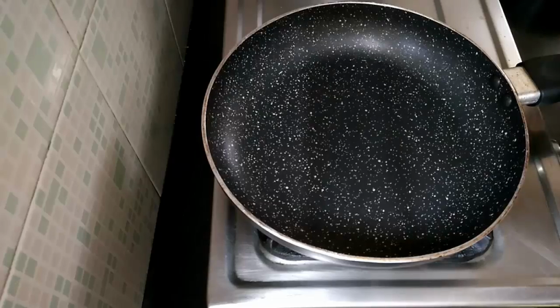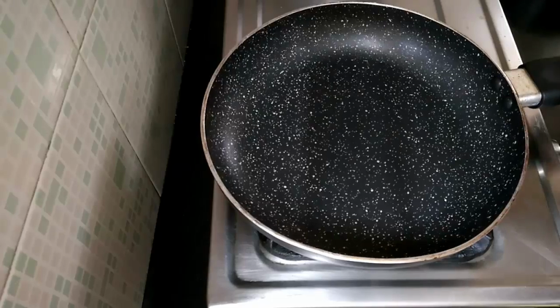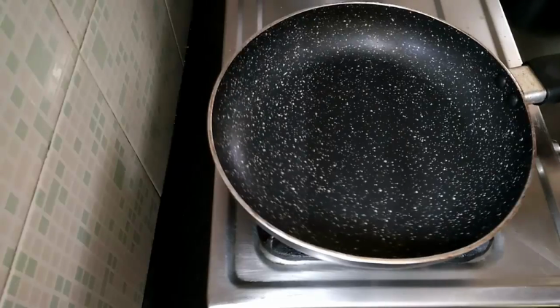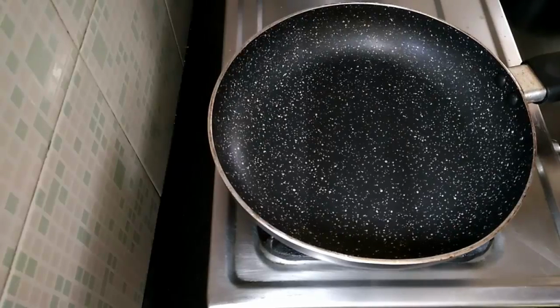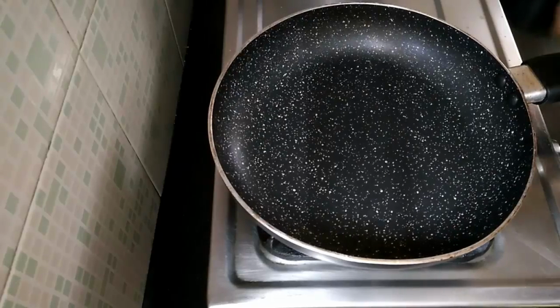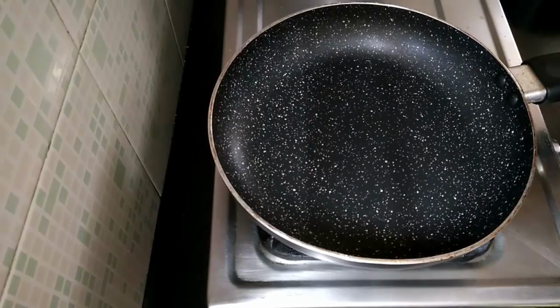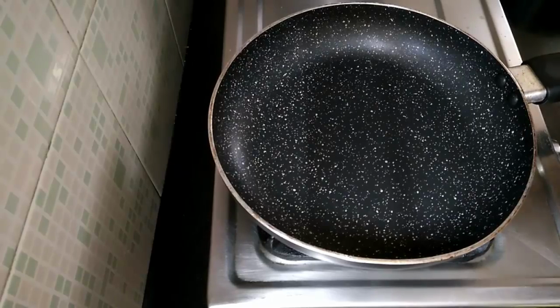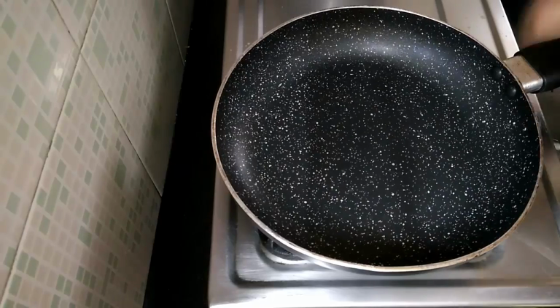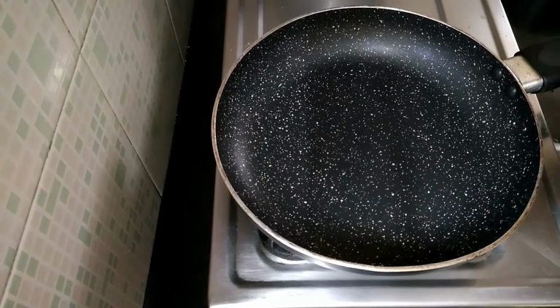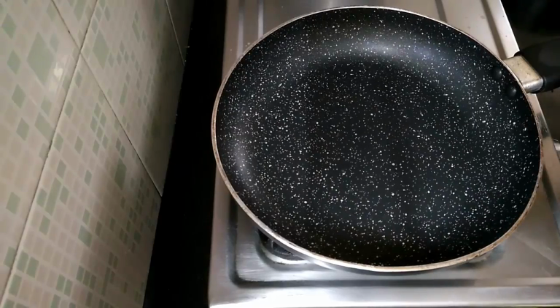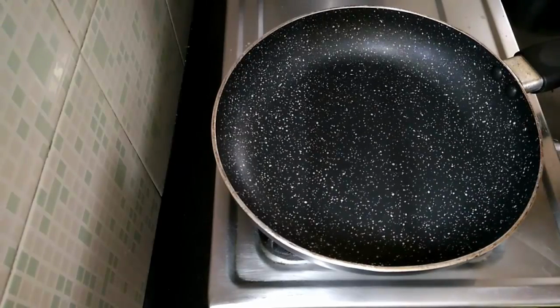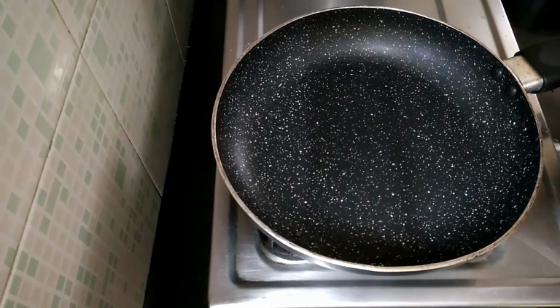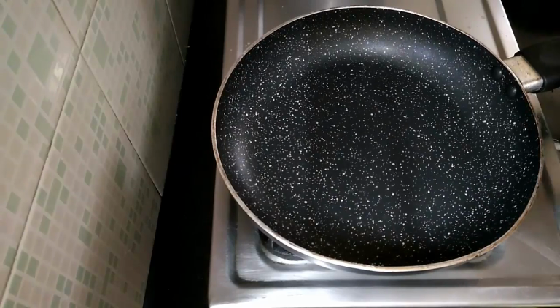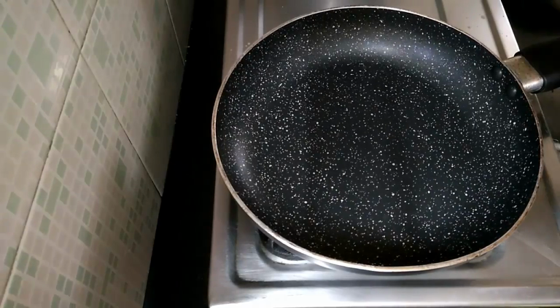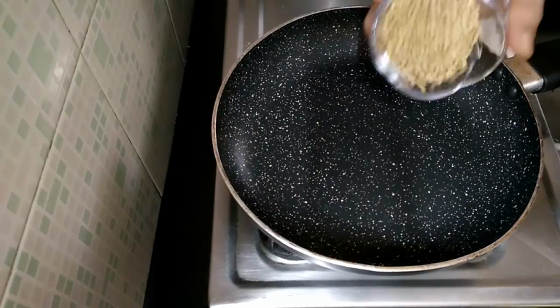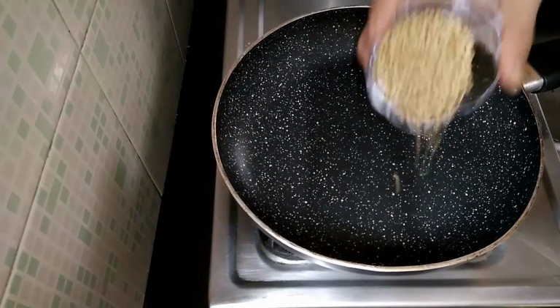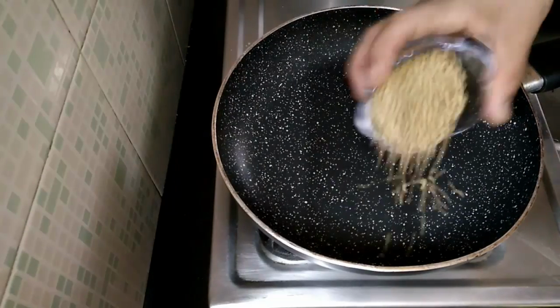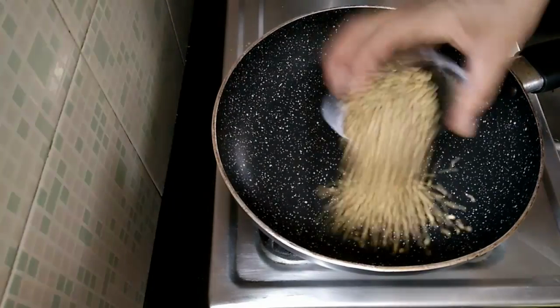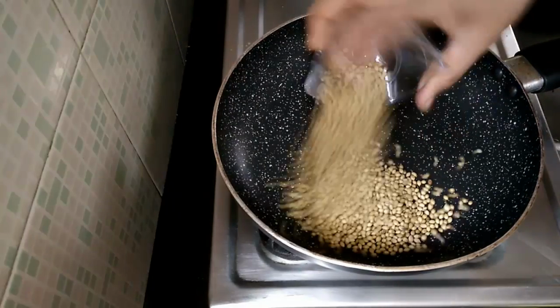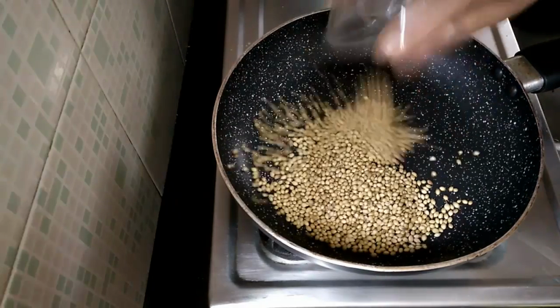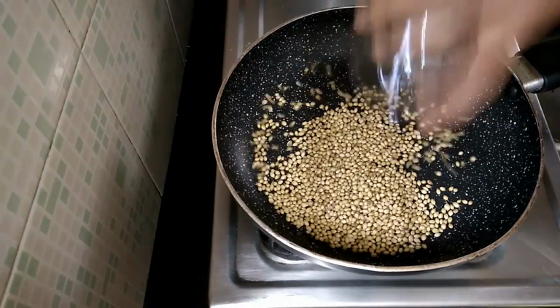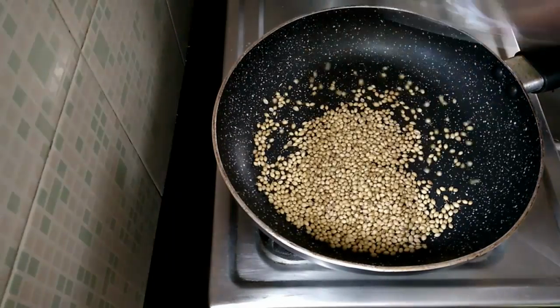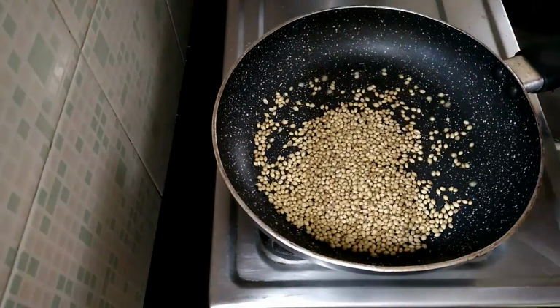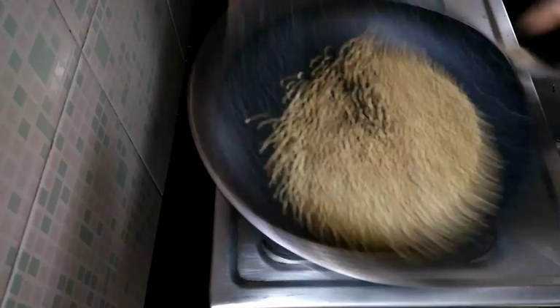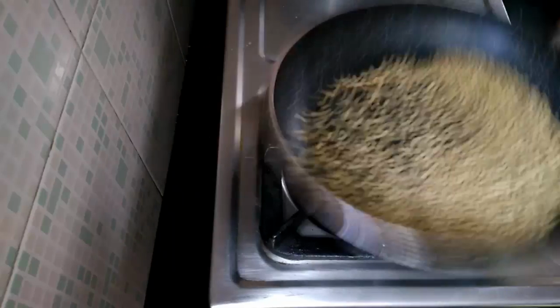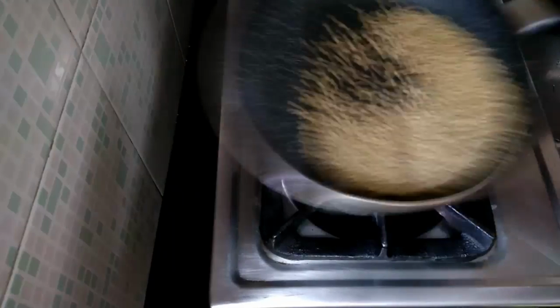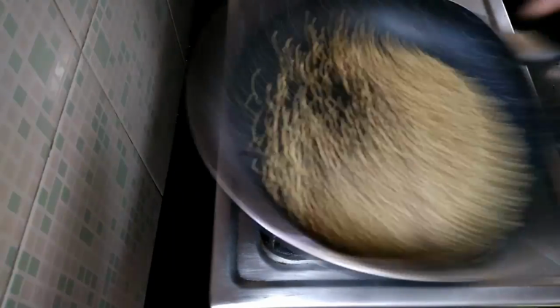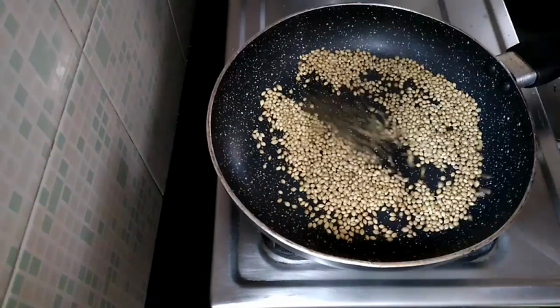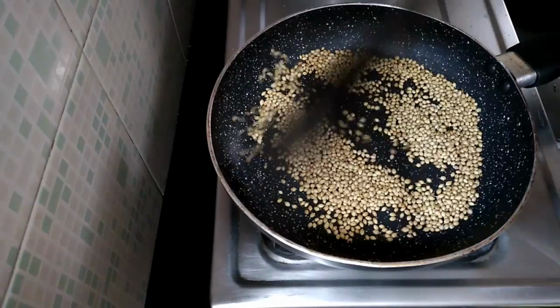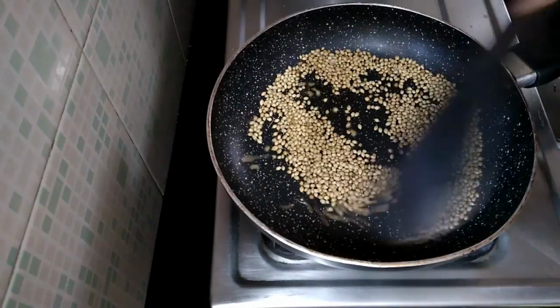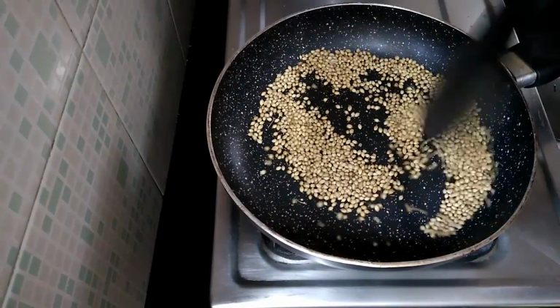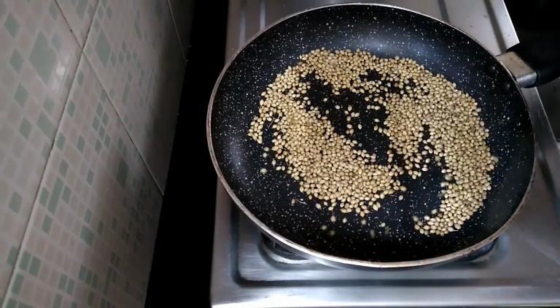Grind the coriander leaves with the green chilies. Heat a pan. Once the pan is hot, add the coriander seeds. Dry roast them for a minute.